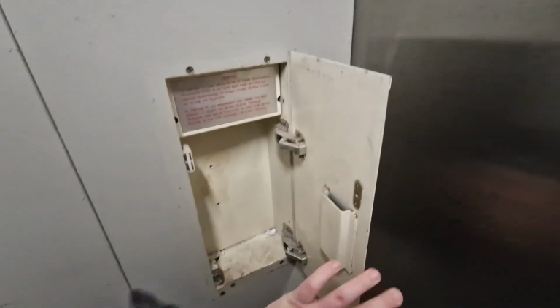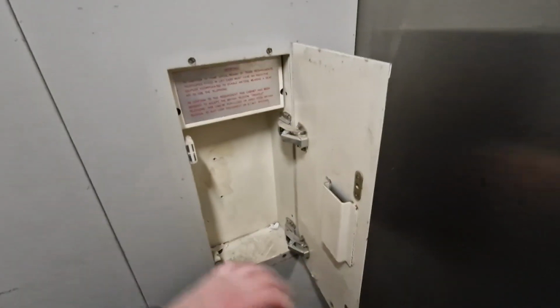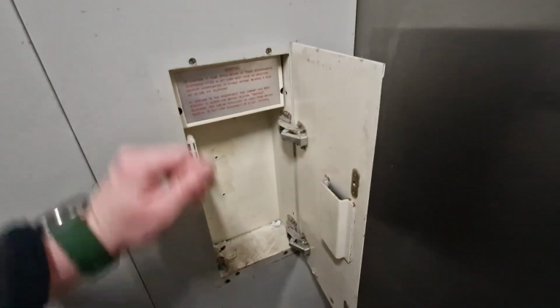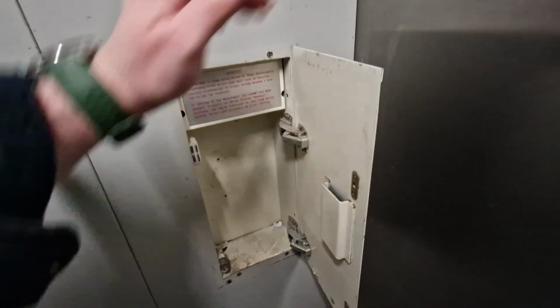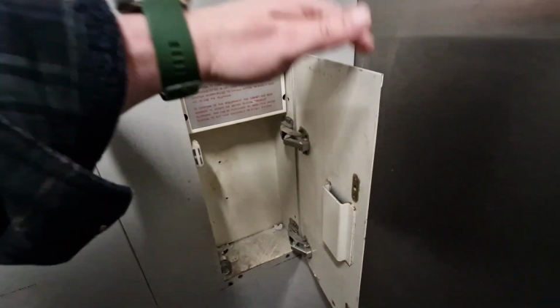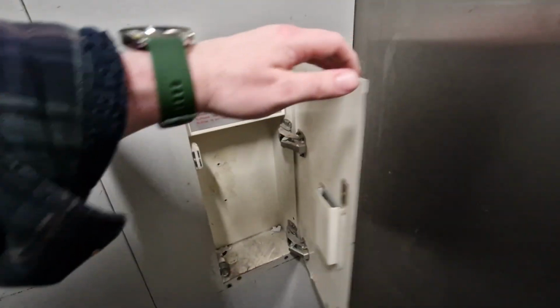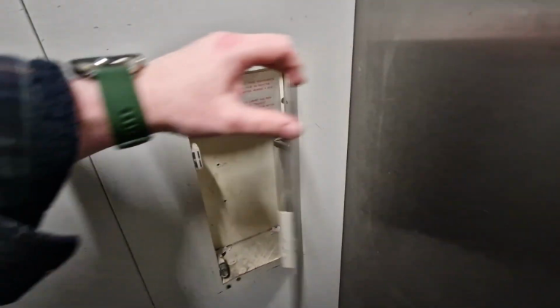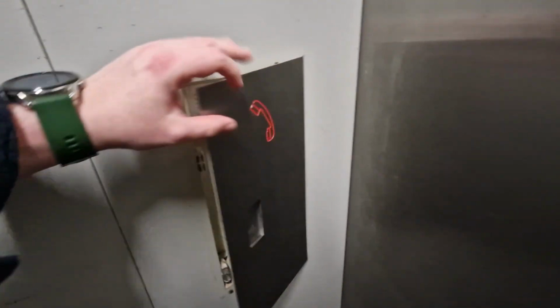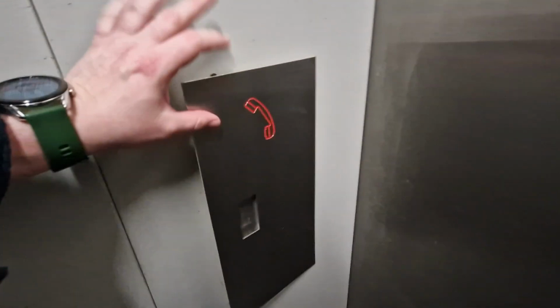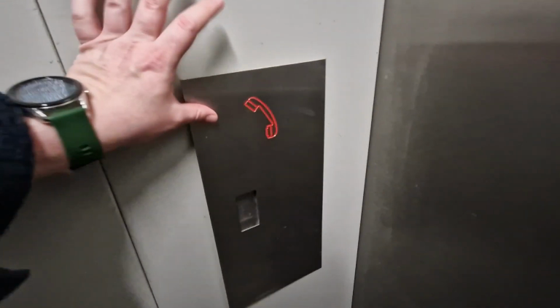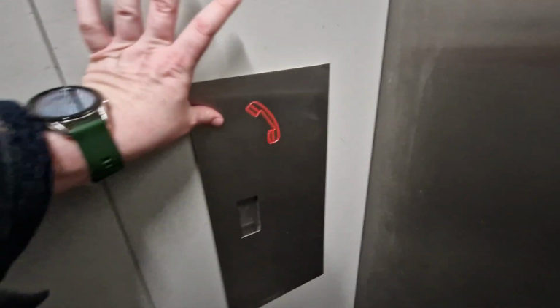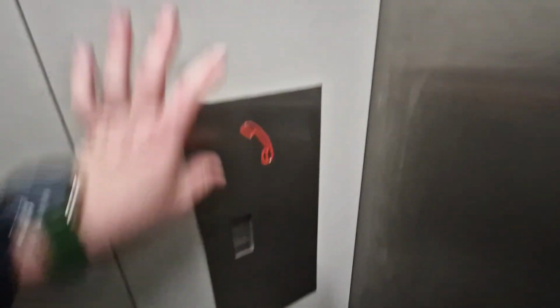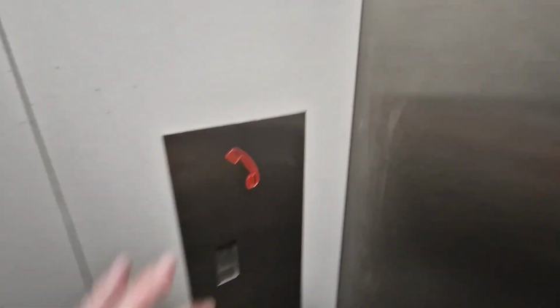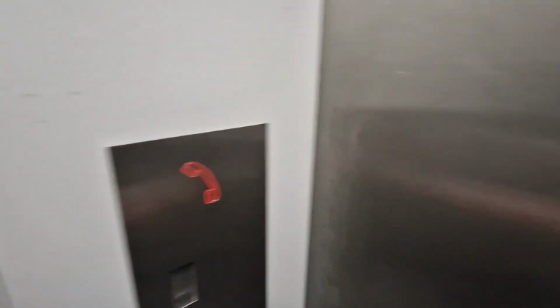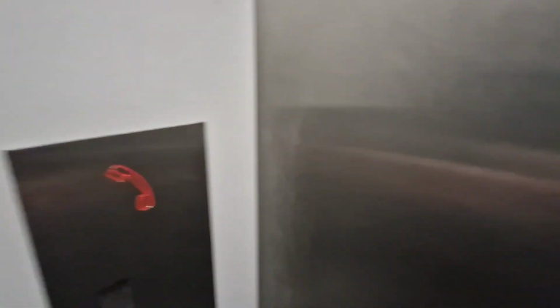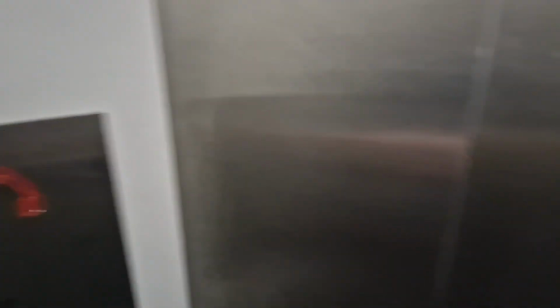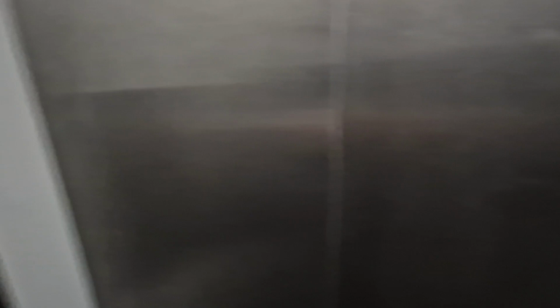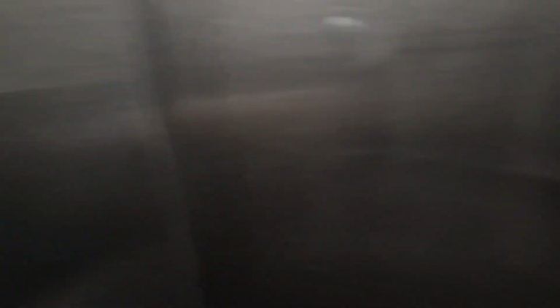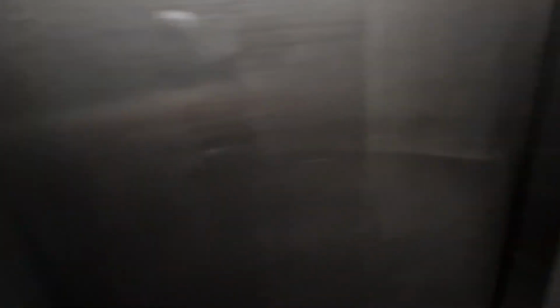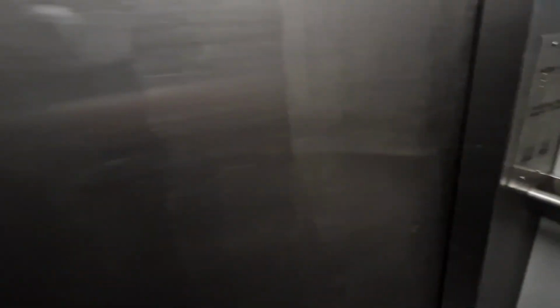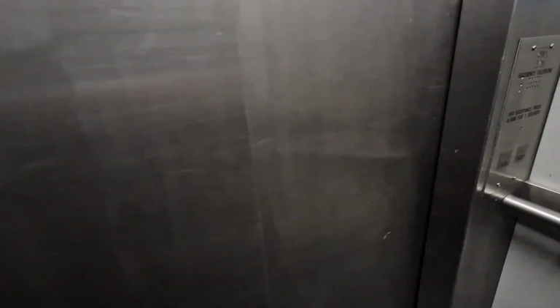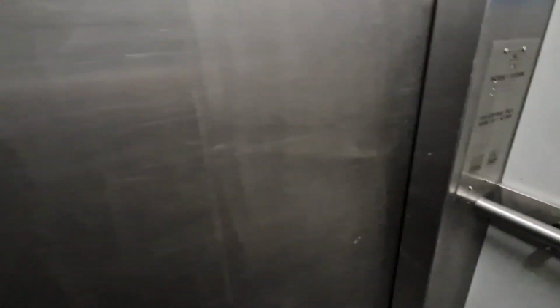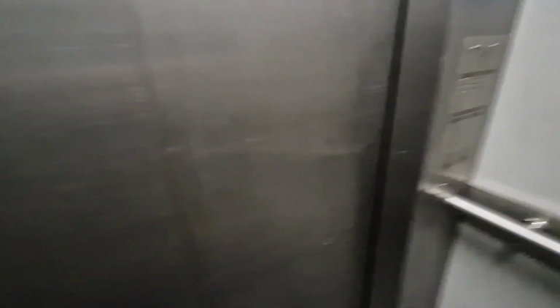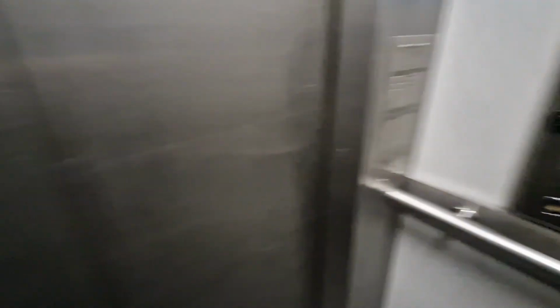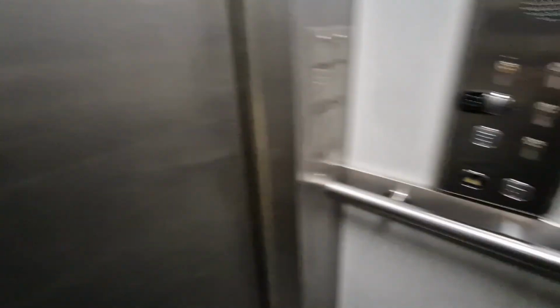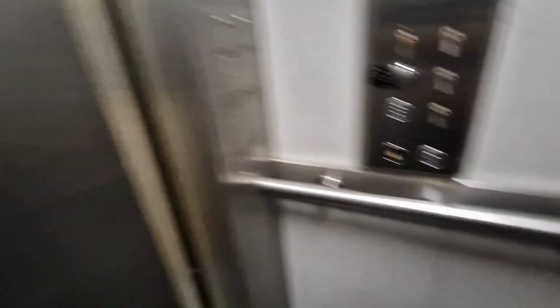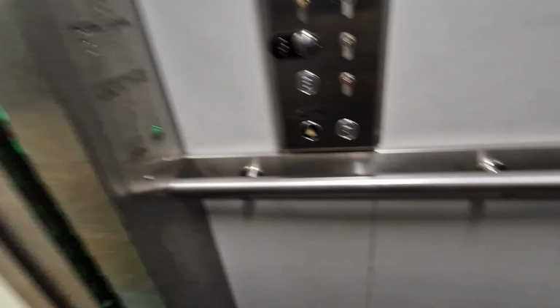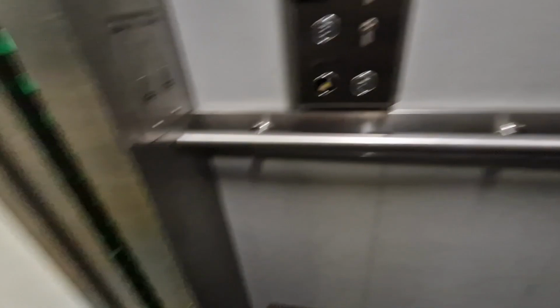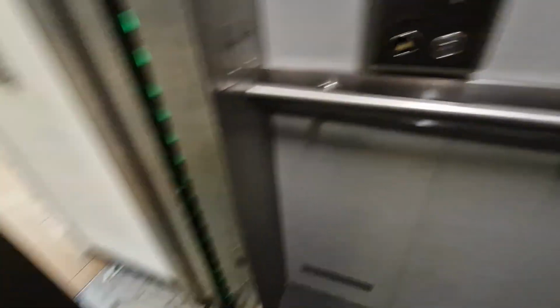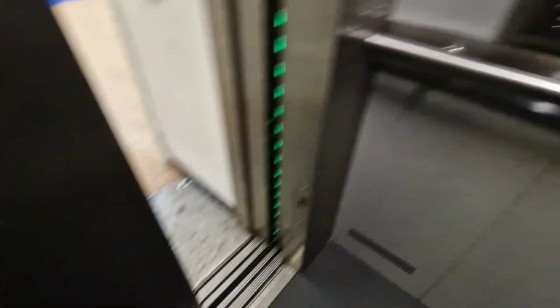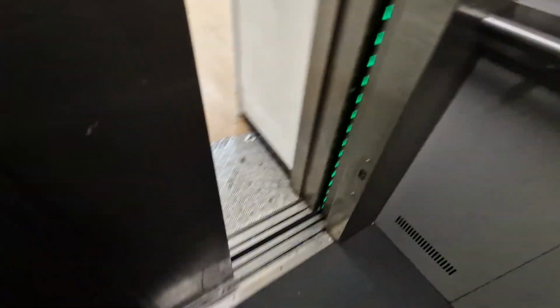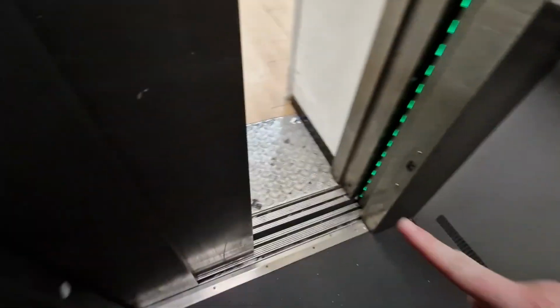Here's a phone — there's no phone in there. Doors opening. Easy.